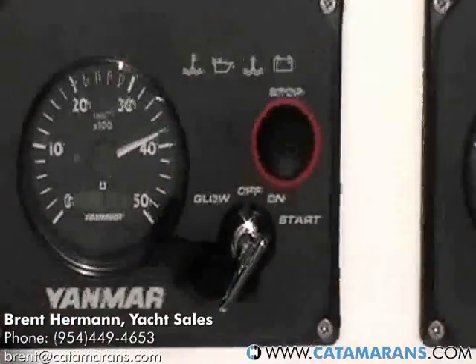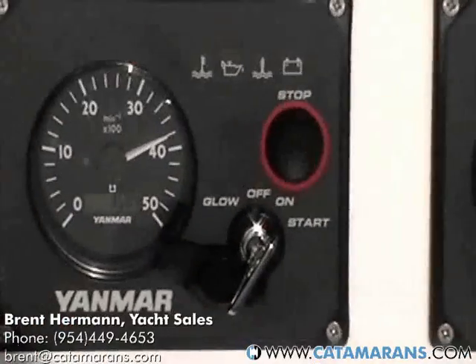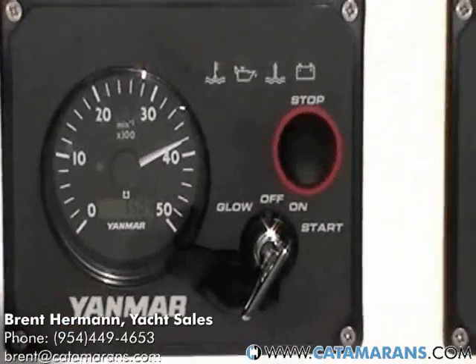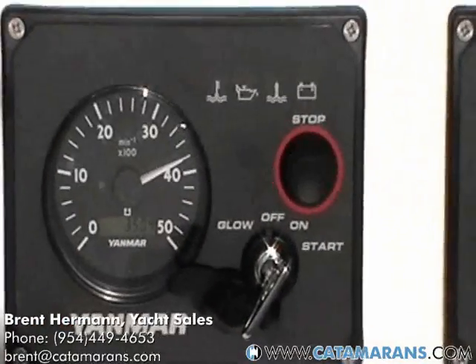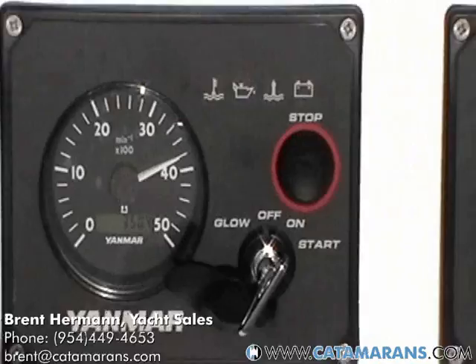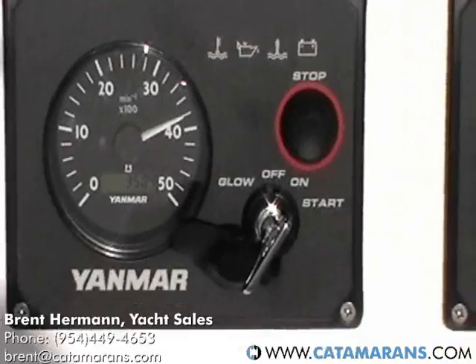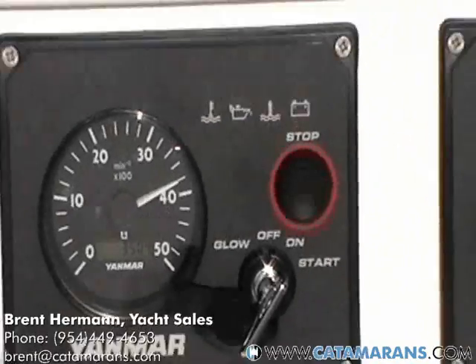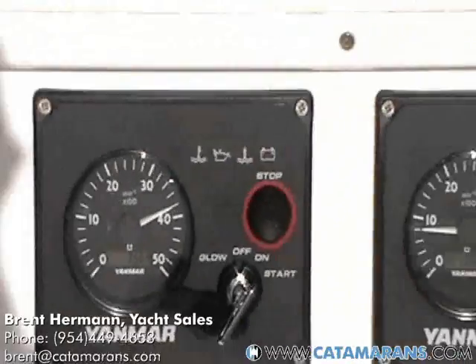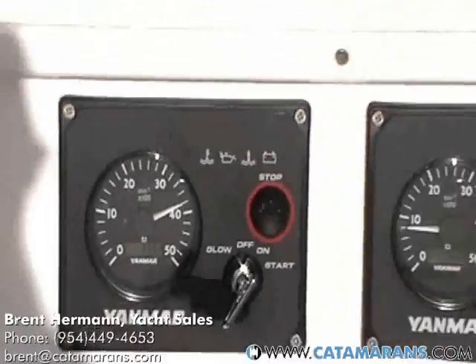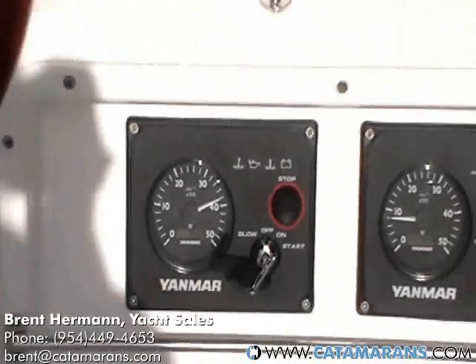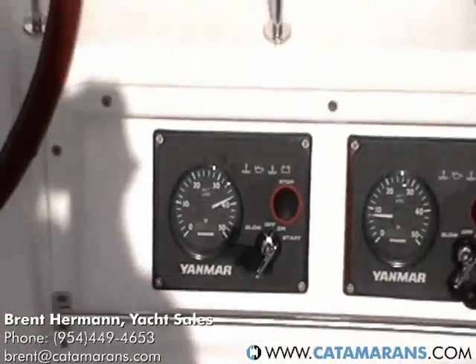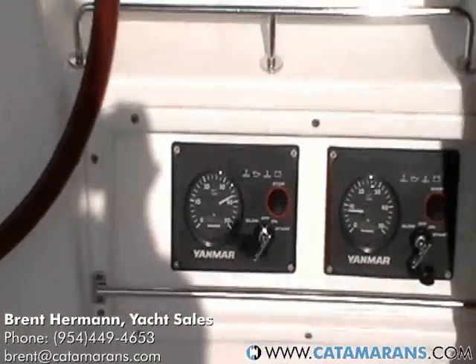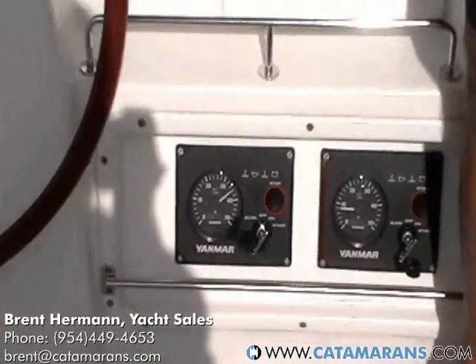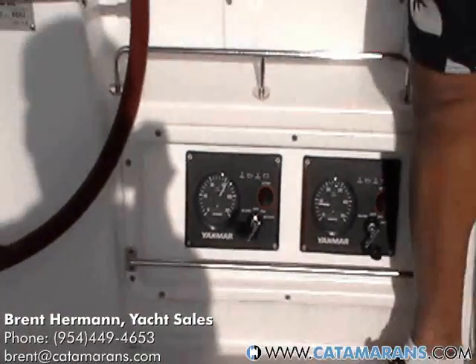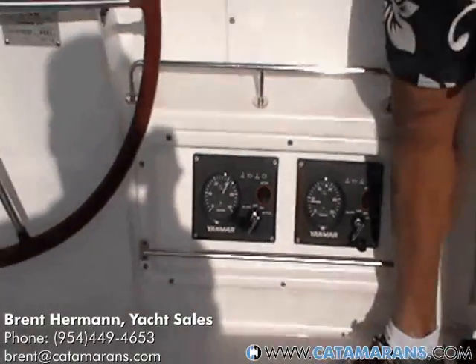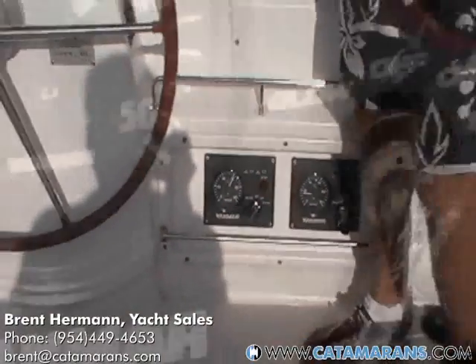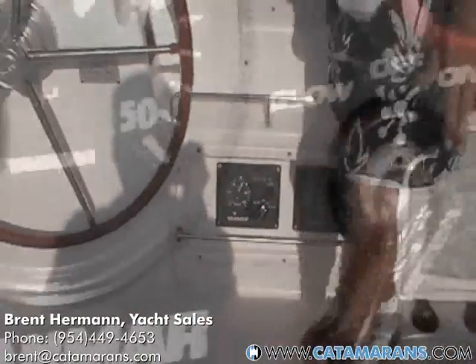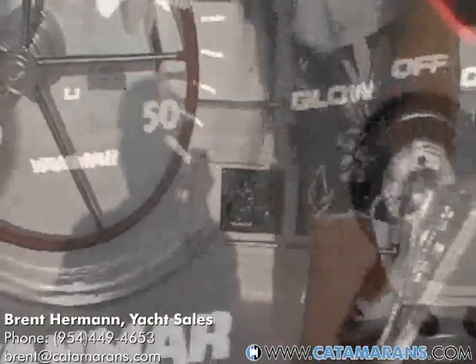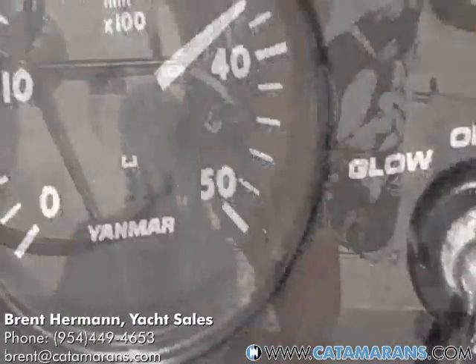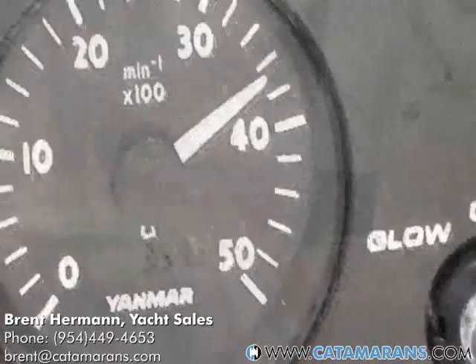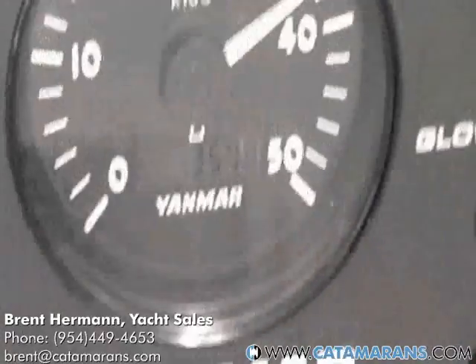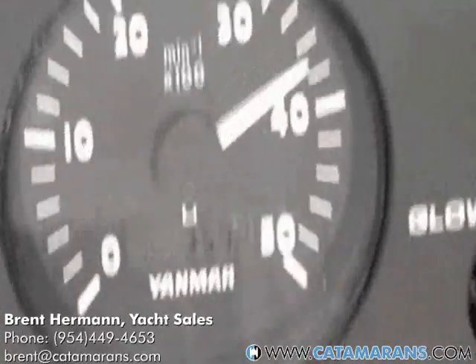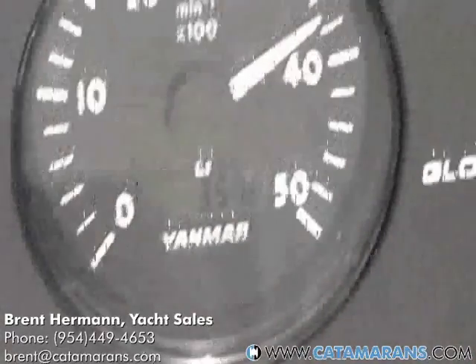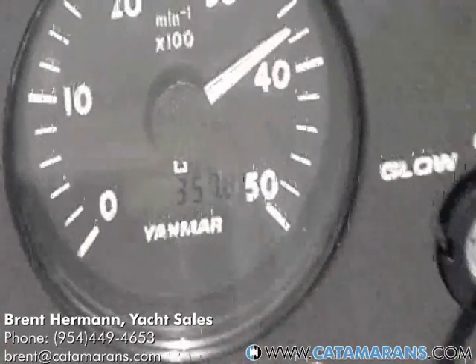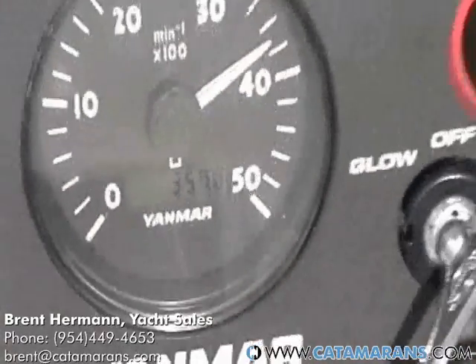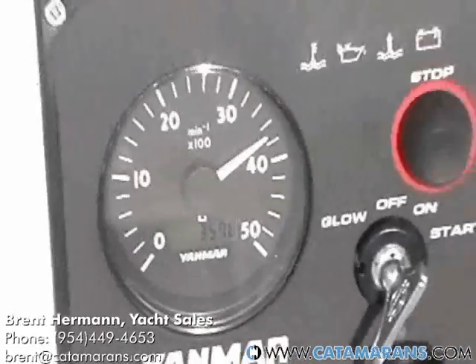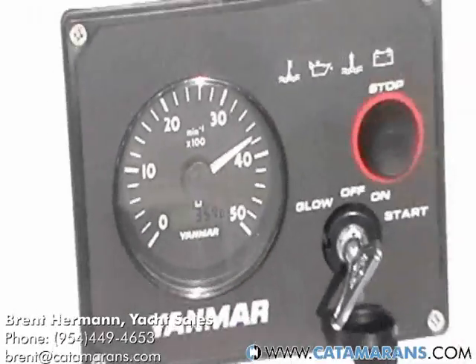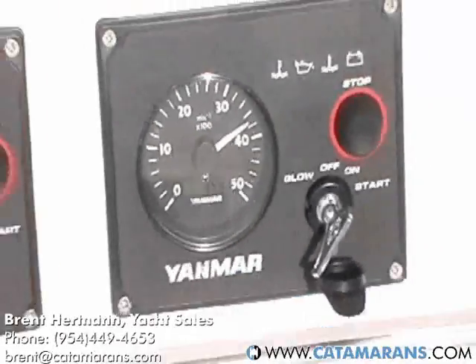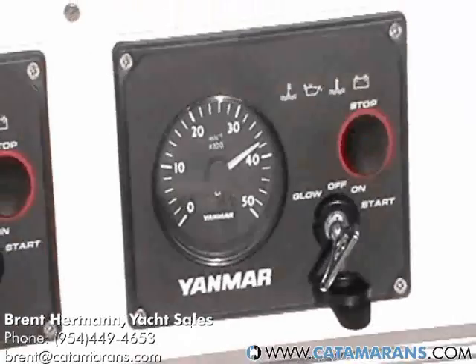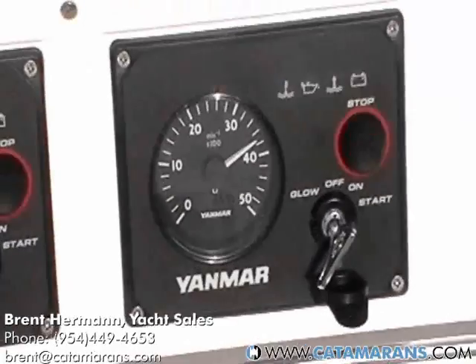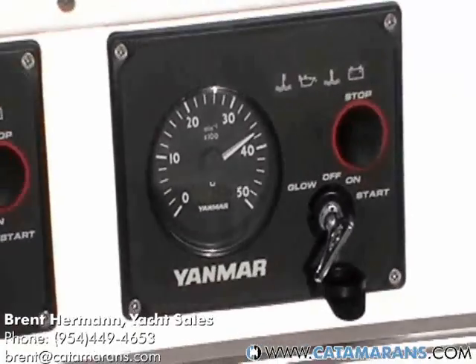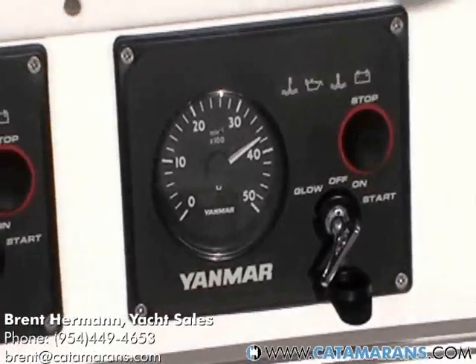Full throttle, port engine. Full throttle, starboard engine.